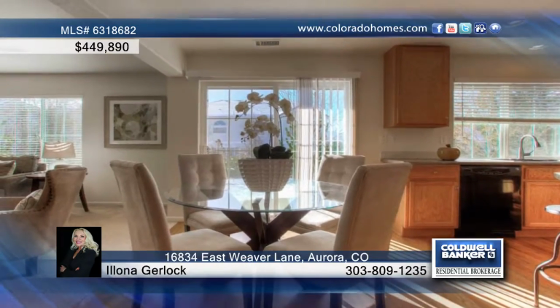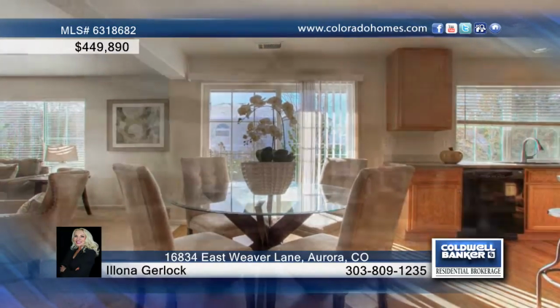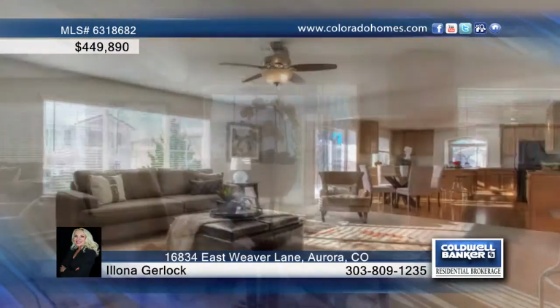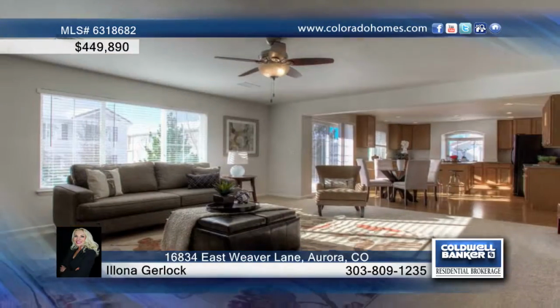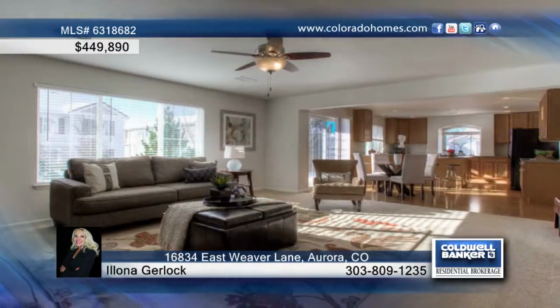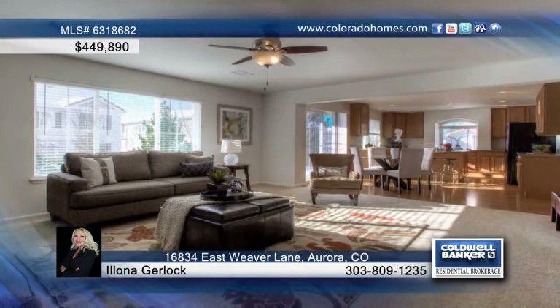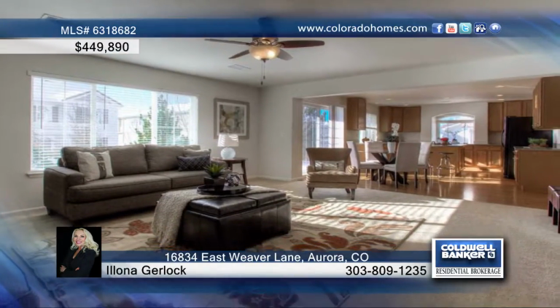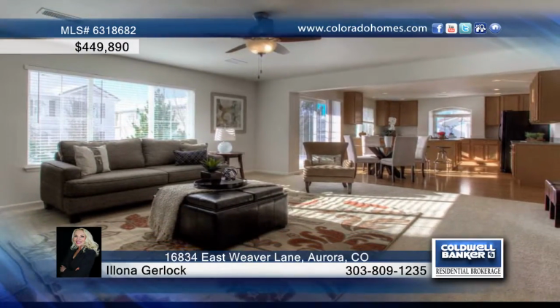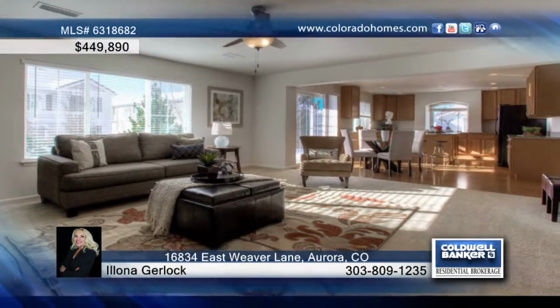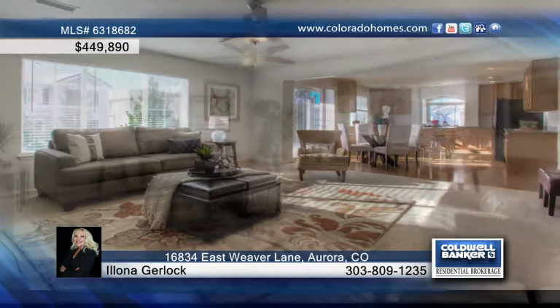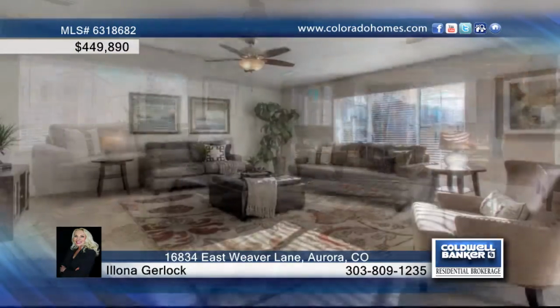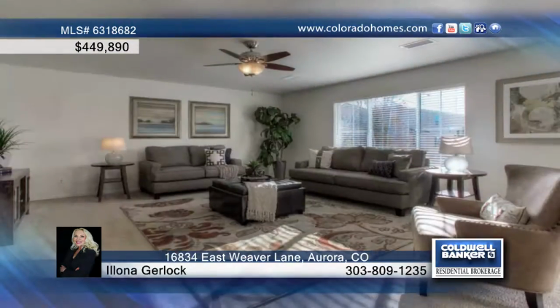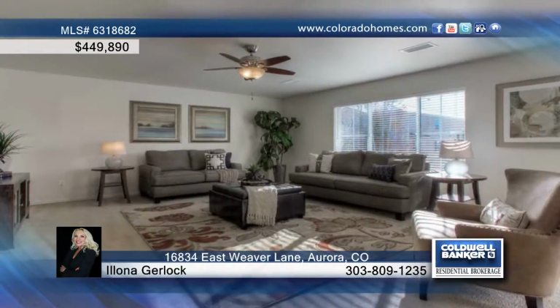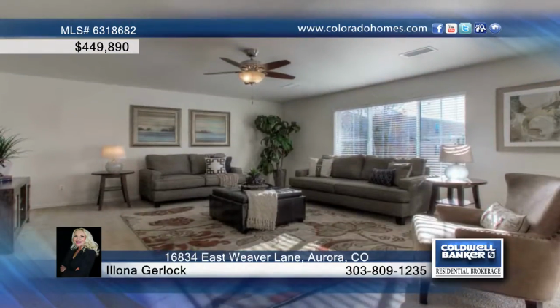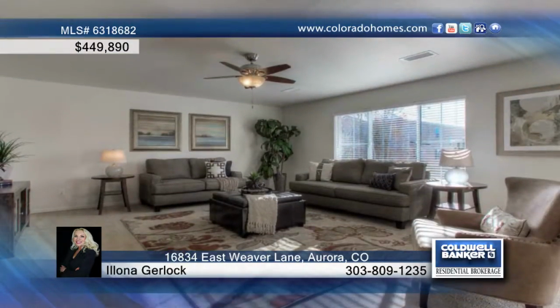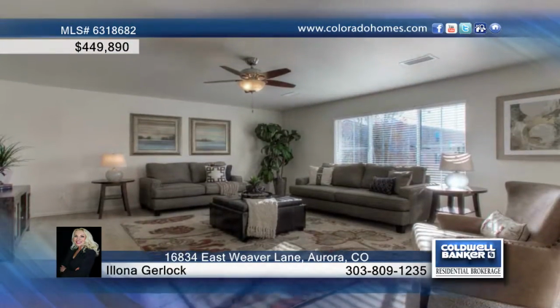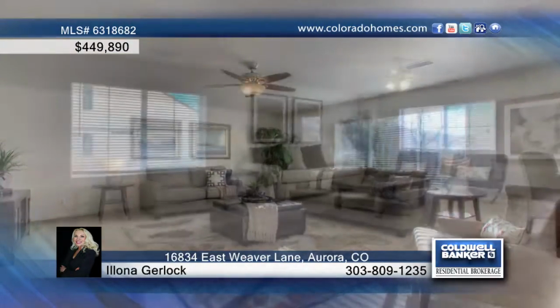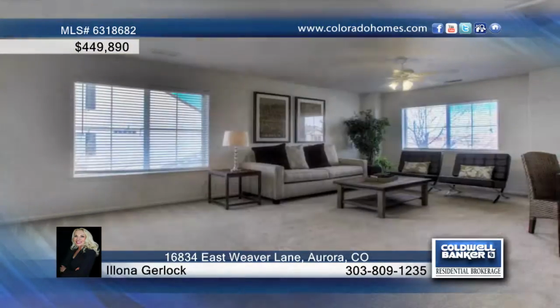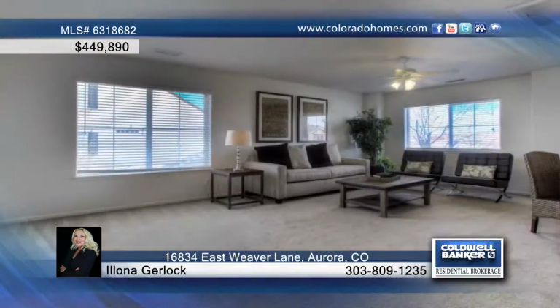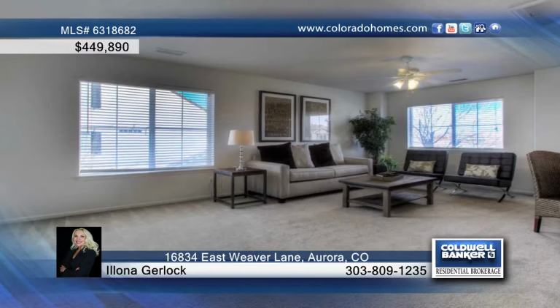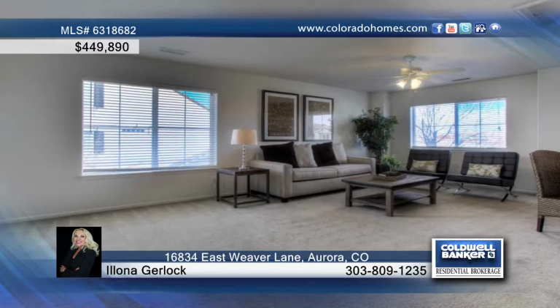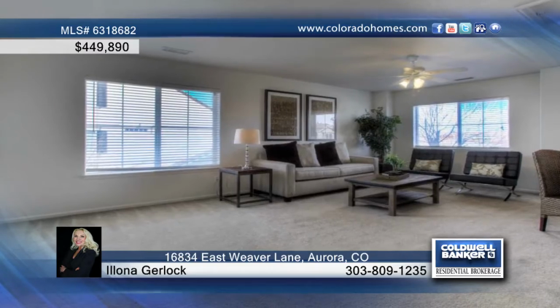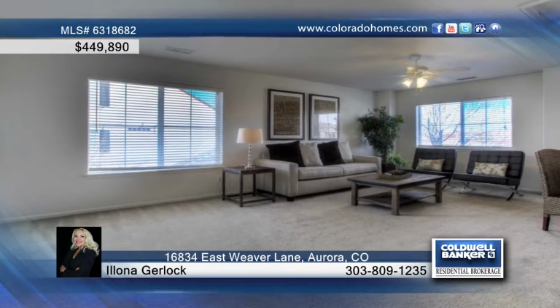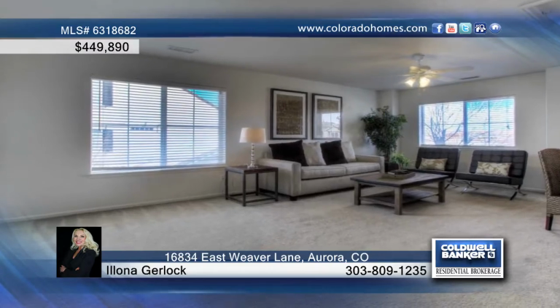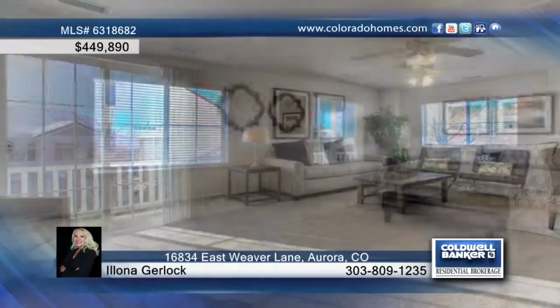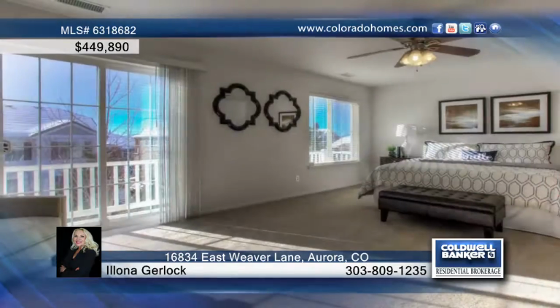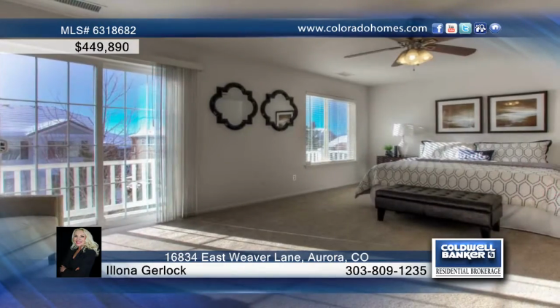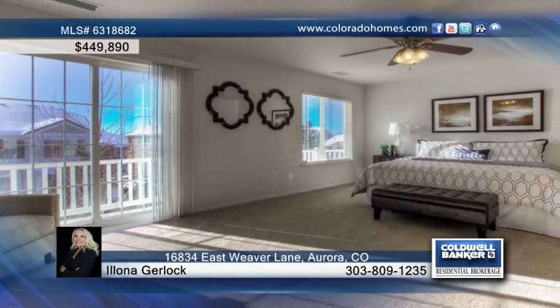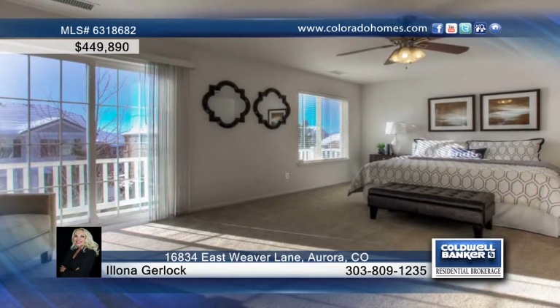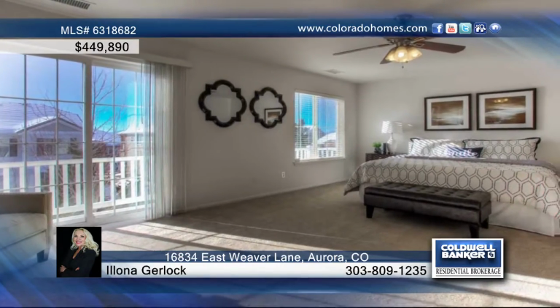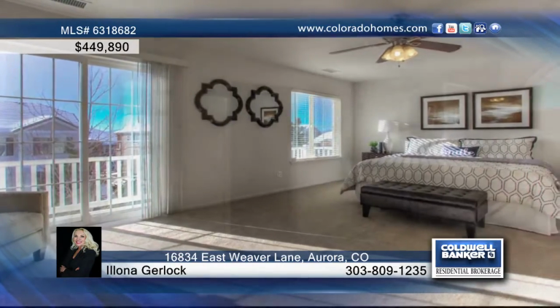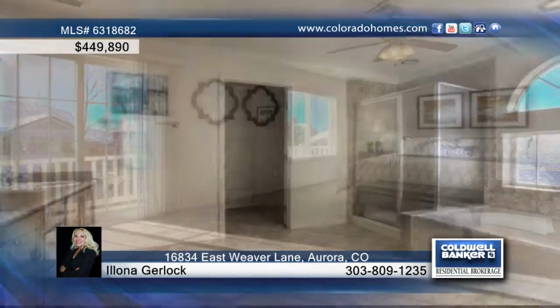The family room is open to the kitchen, and the spacious master suite is complete with a balcony, his and her walk-in closets, and five-piece bath.